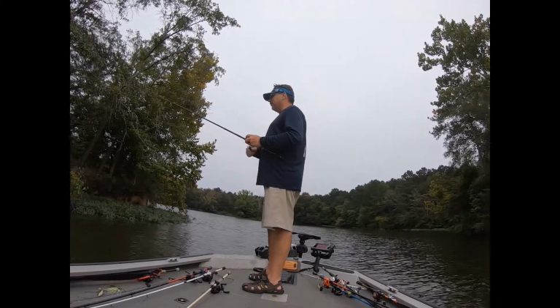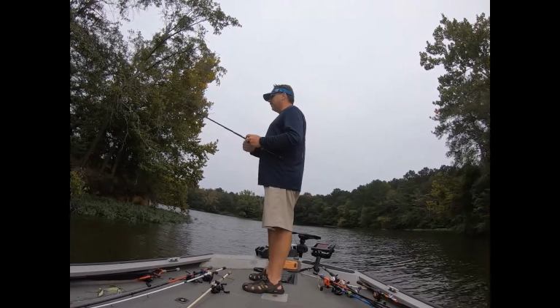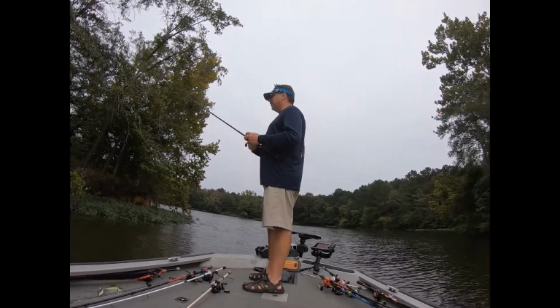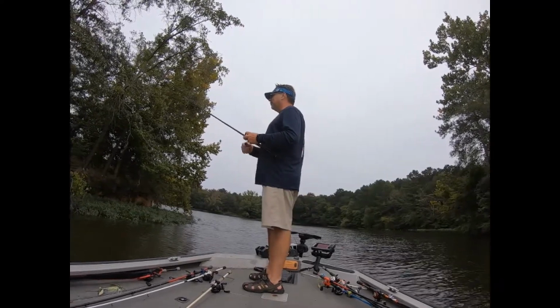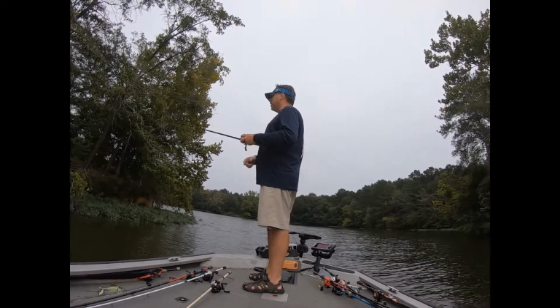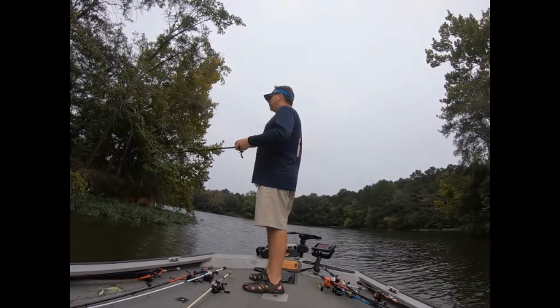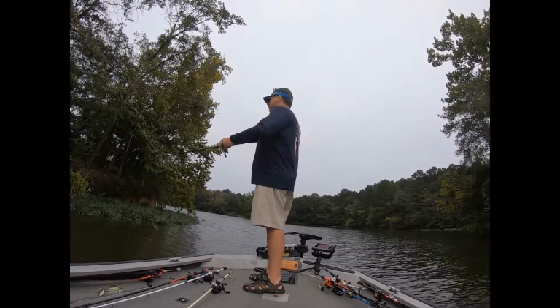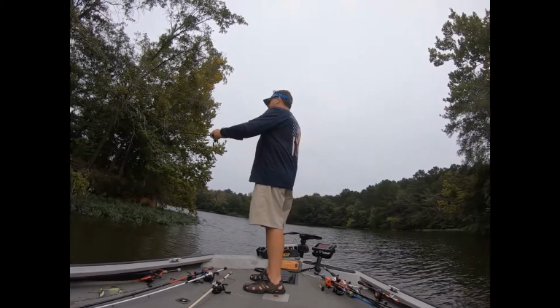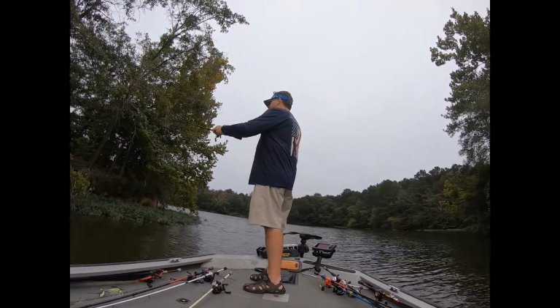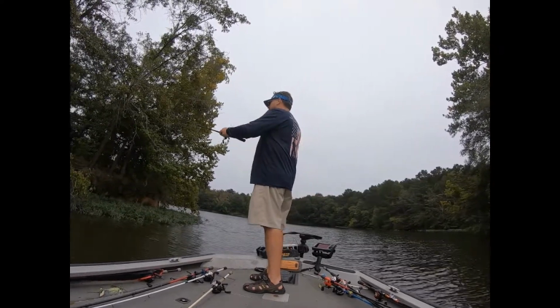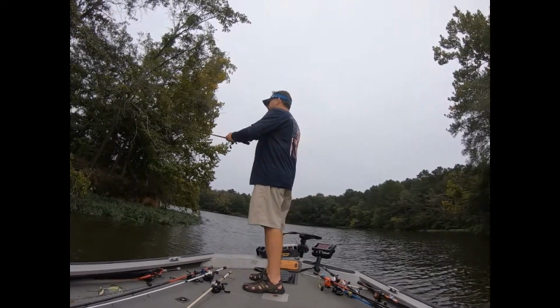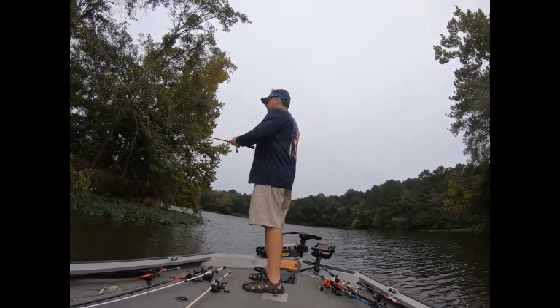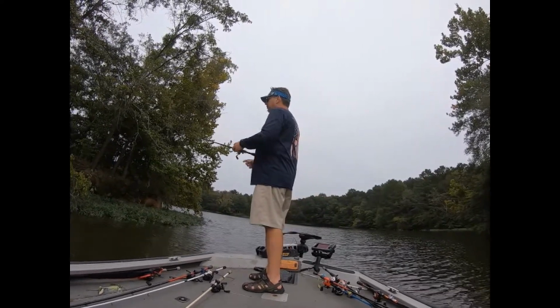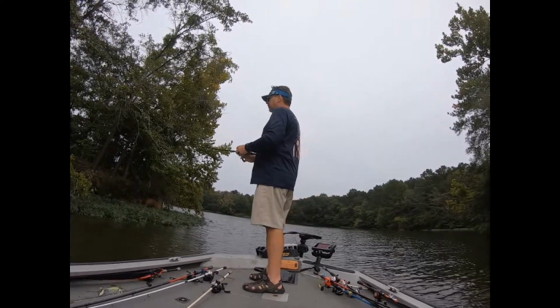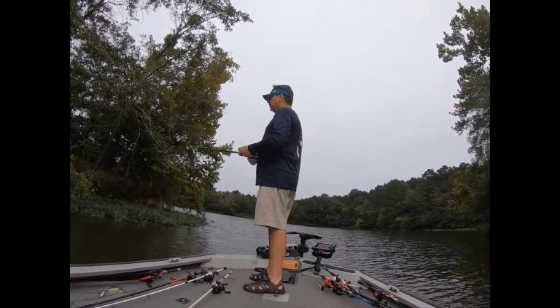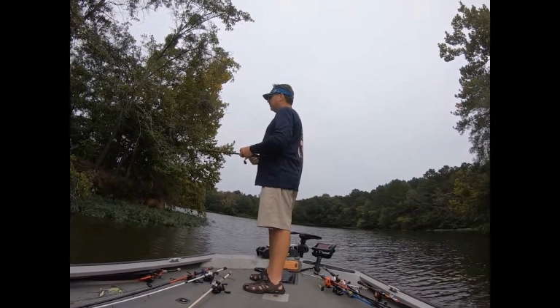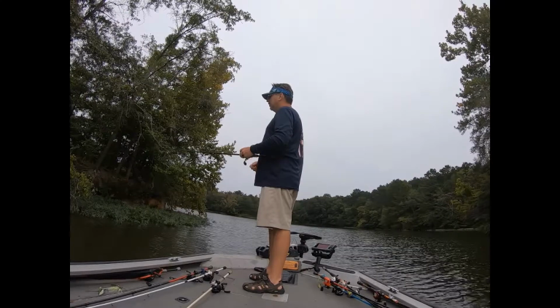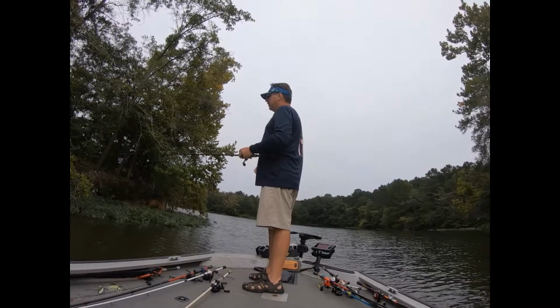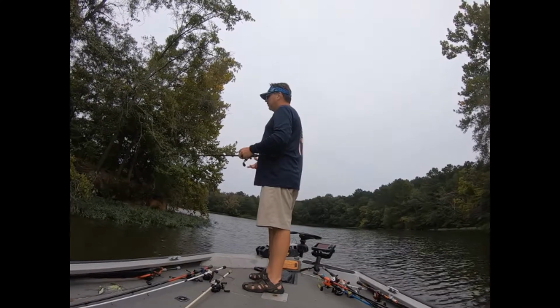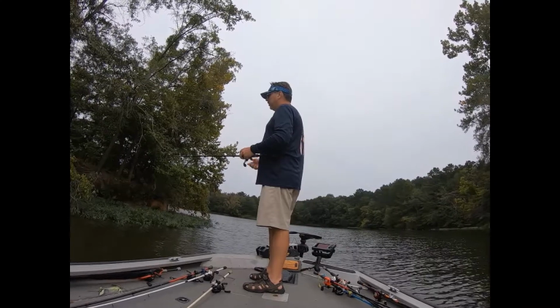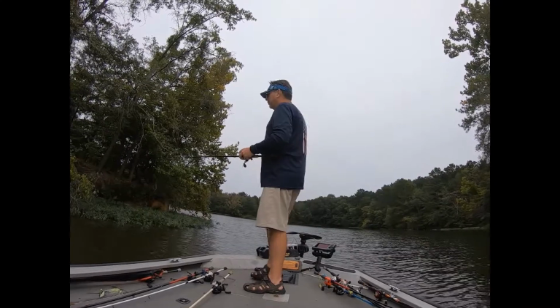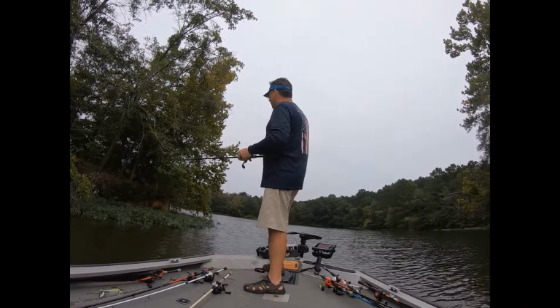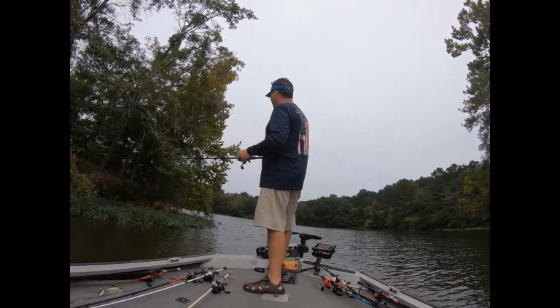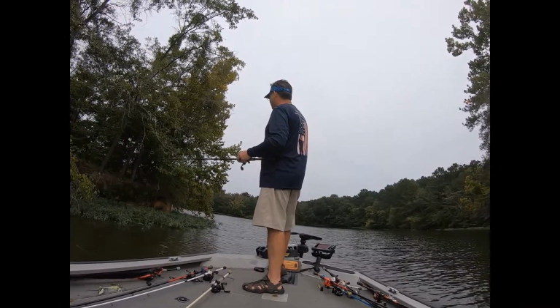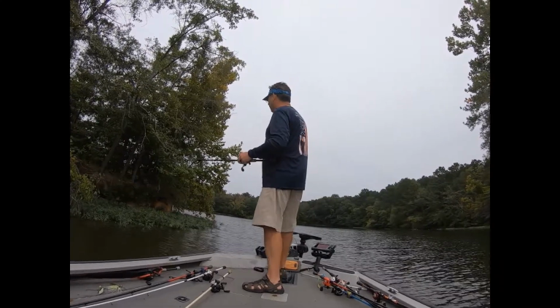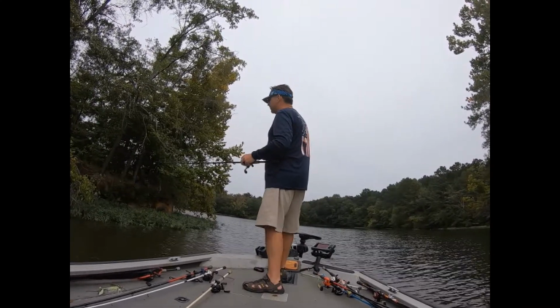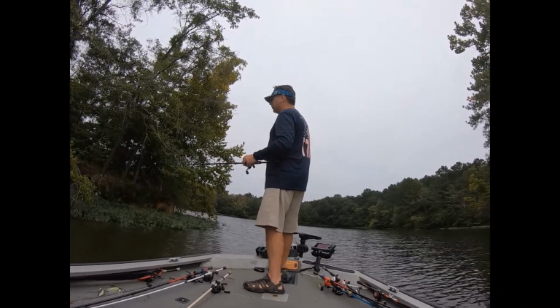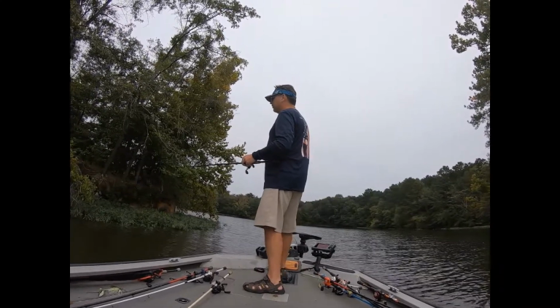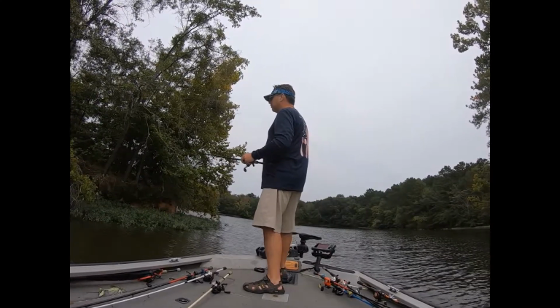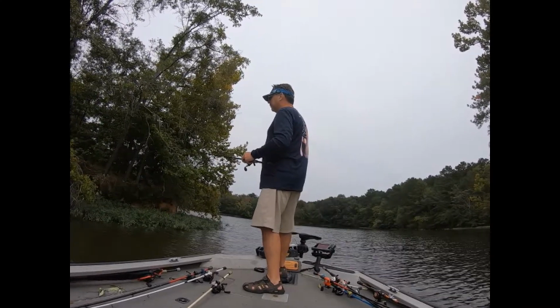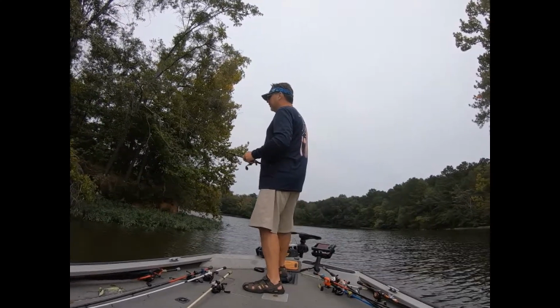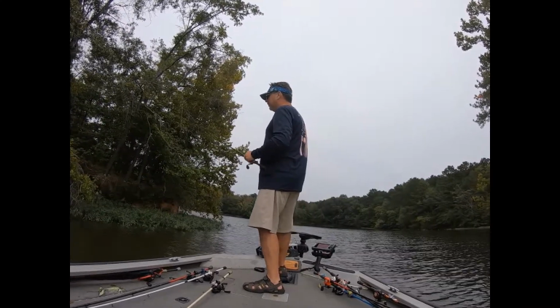When I'm trying to get them to react, you'll see me tie on a bright bait — a bright chartreuse, something like that.